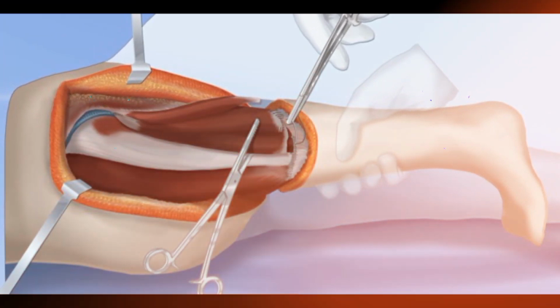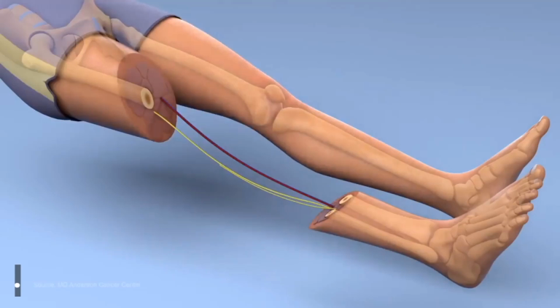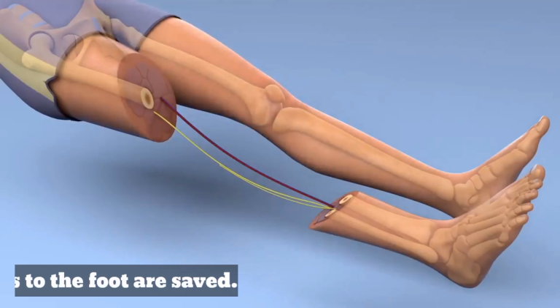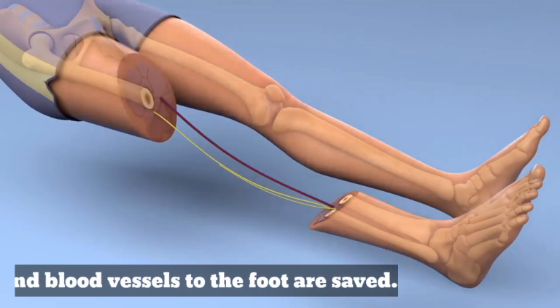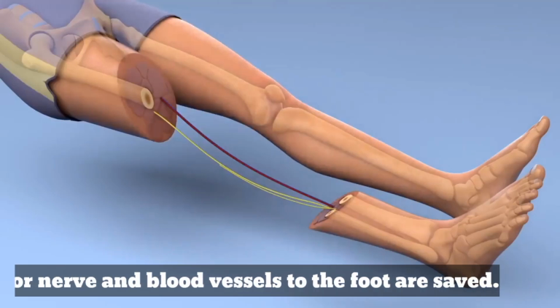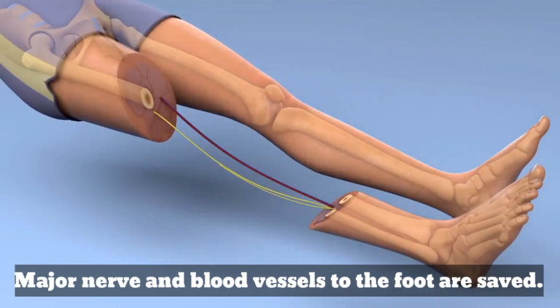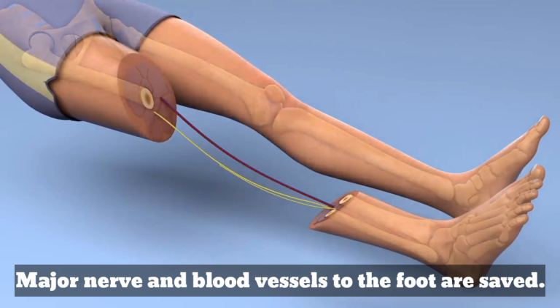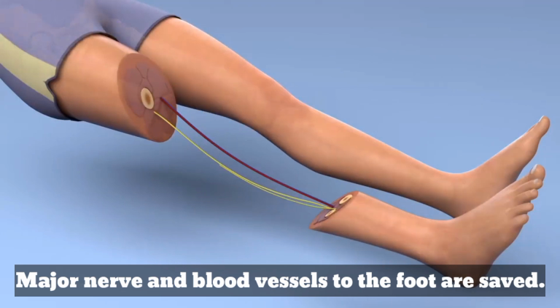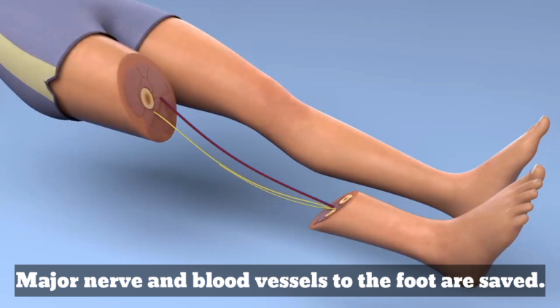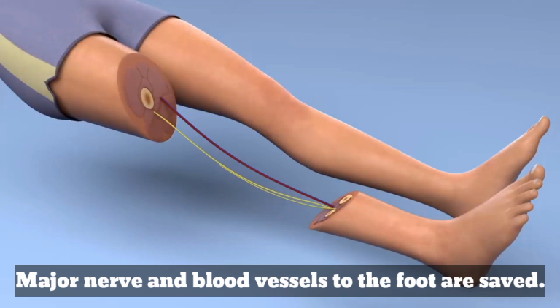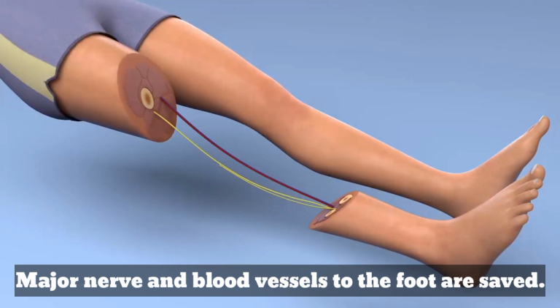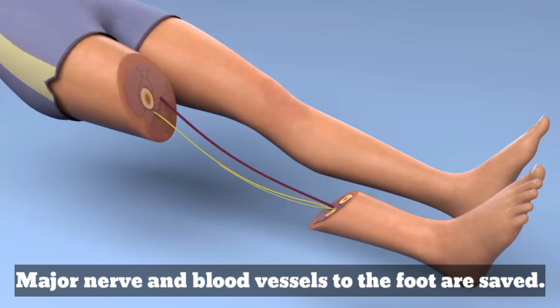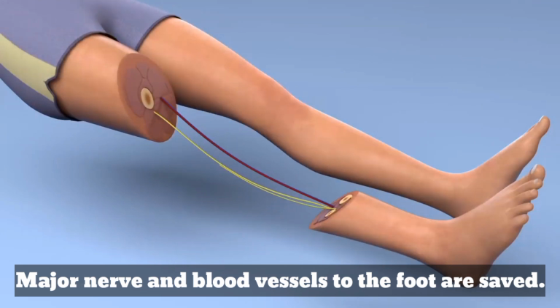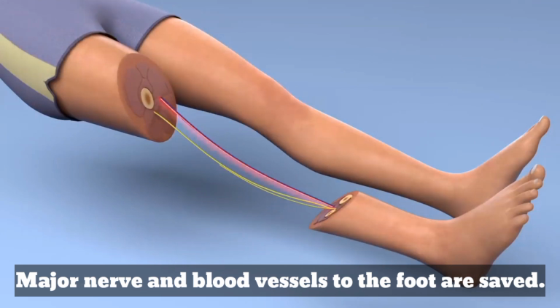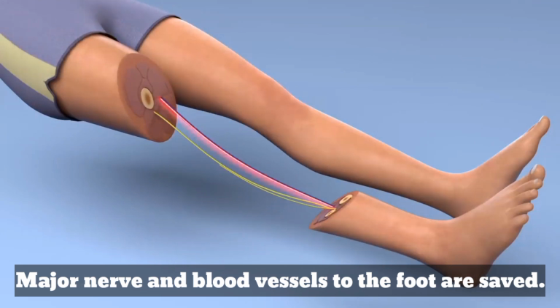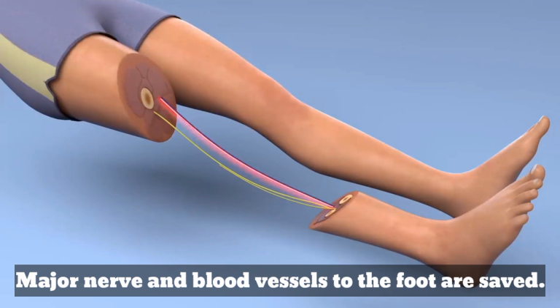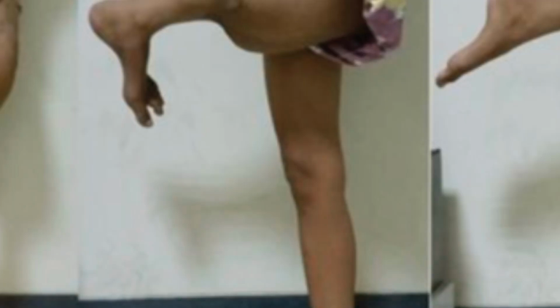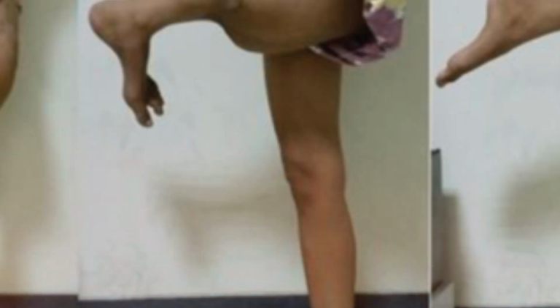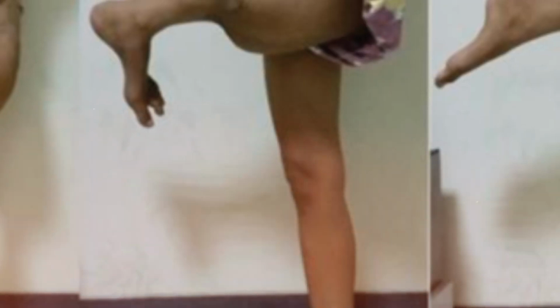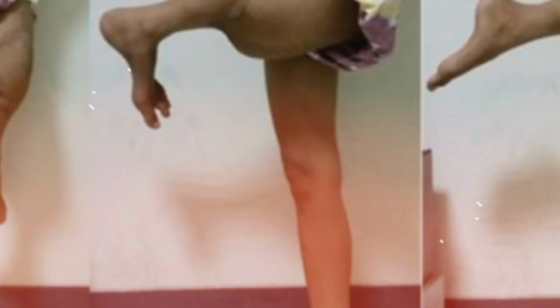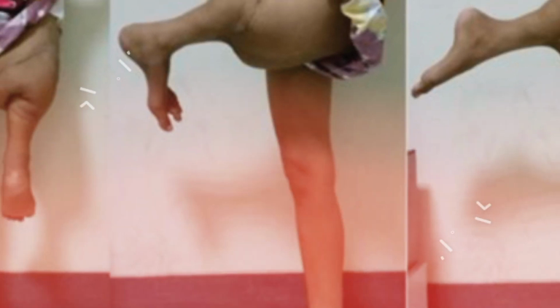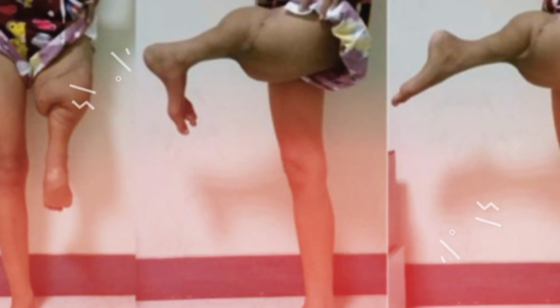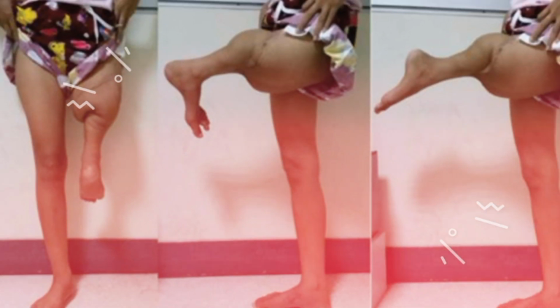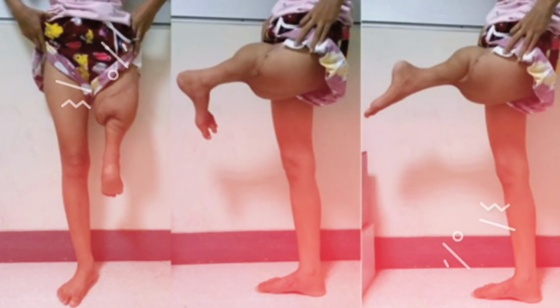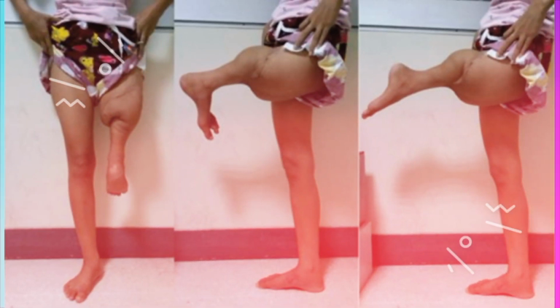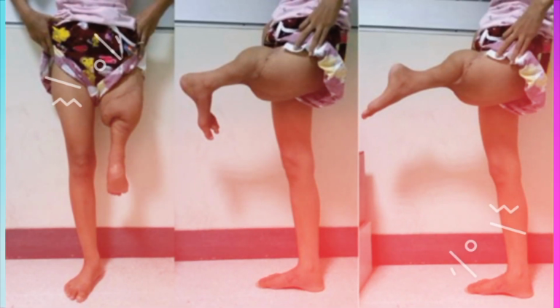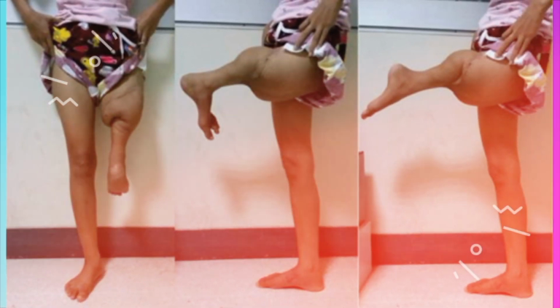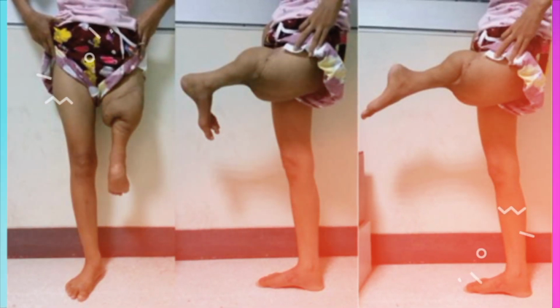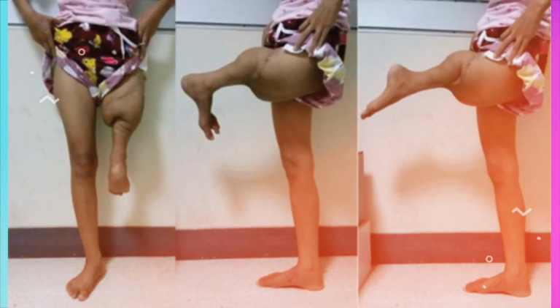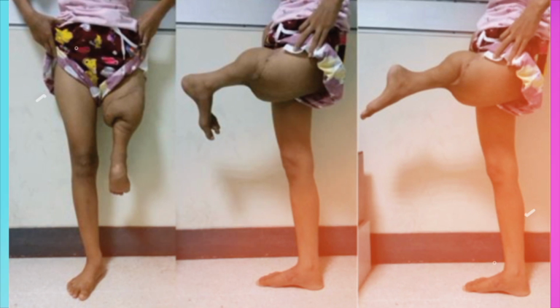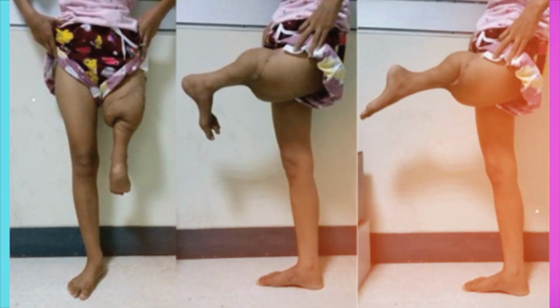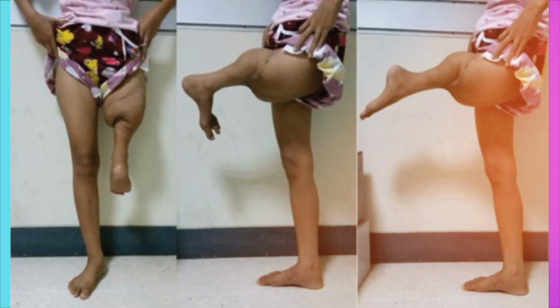Major nerves and blood vessels to the foot are saved. Your calf muscles become your thigh muscles, or will function as your thigh muscles.